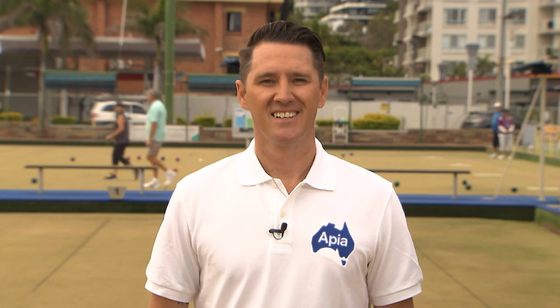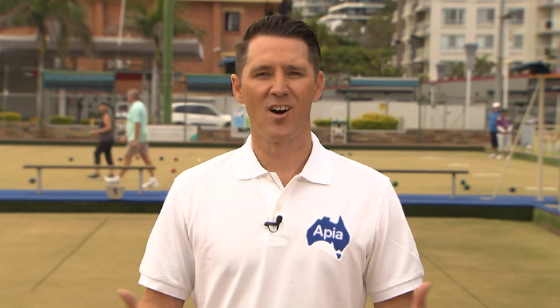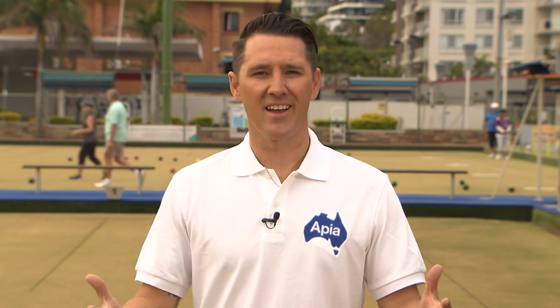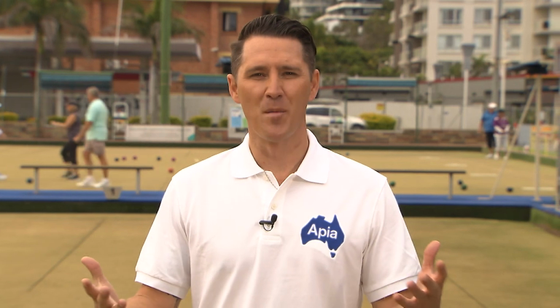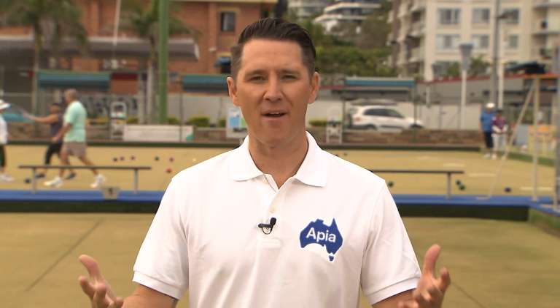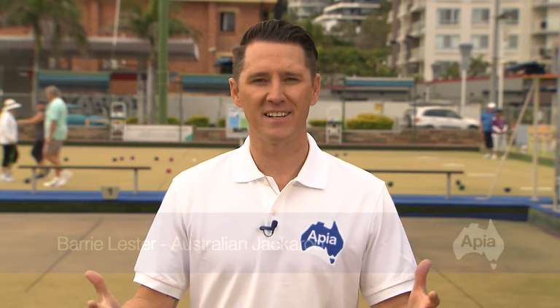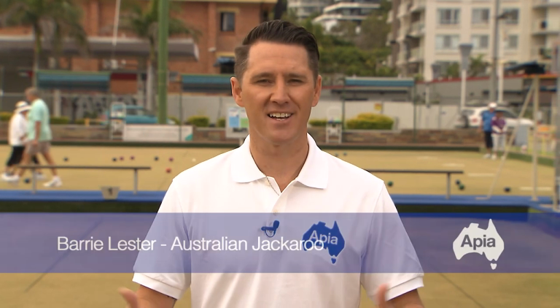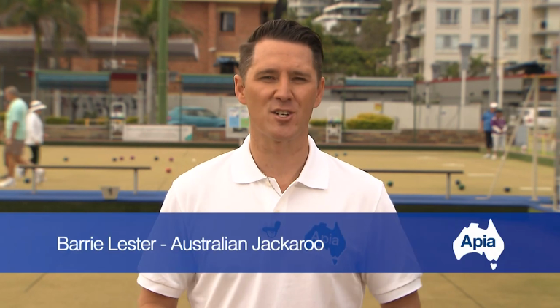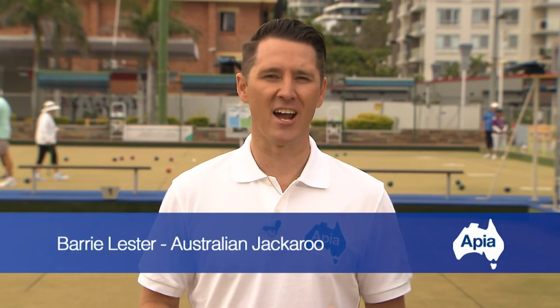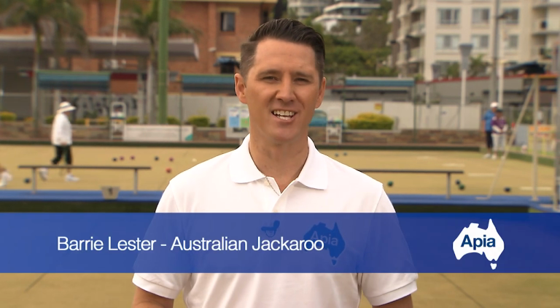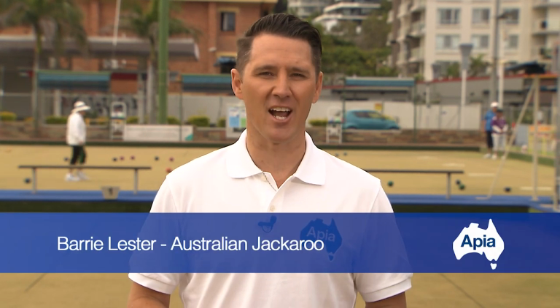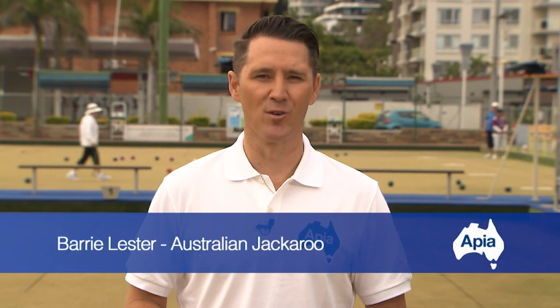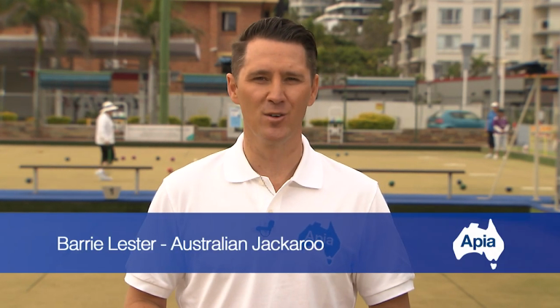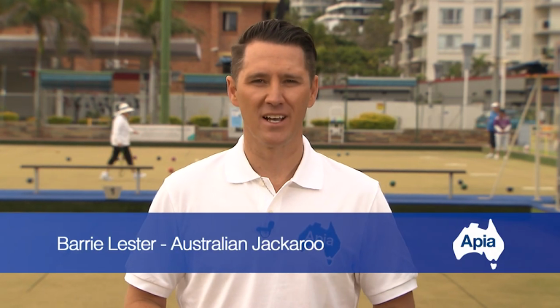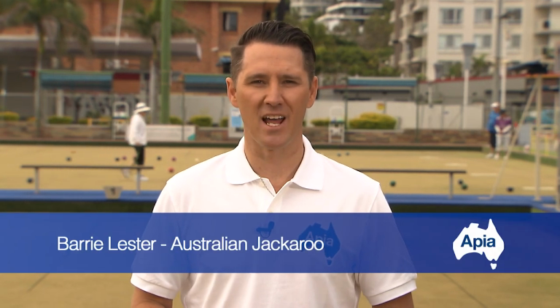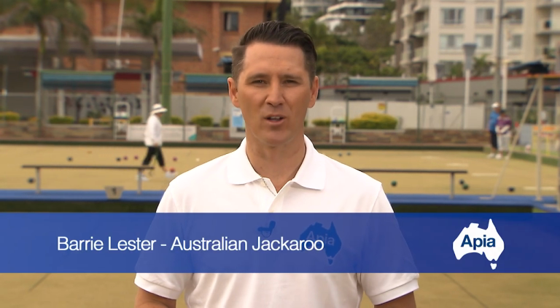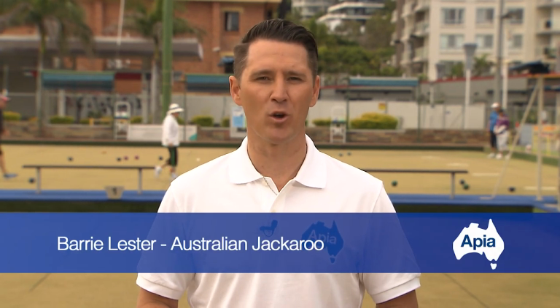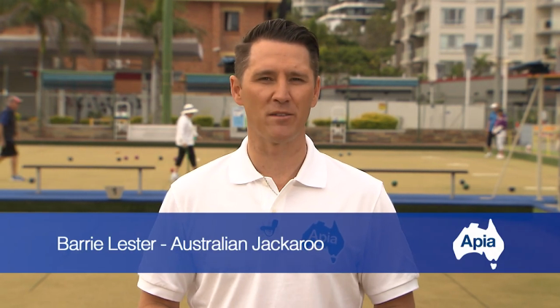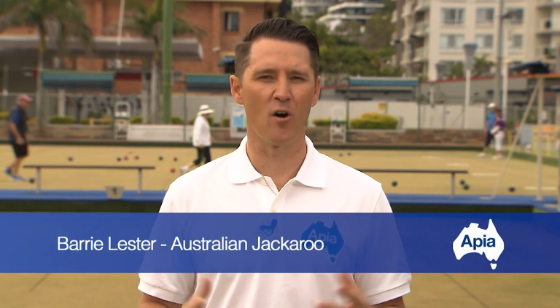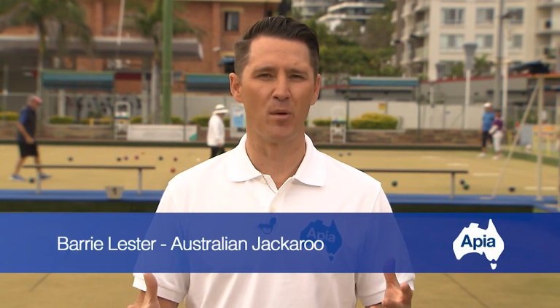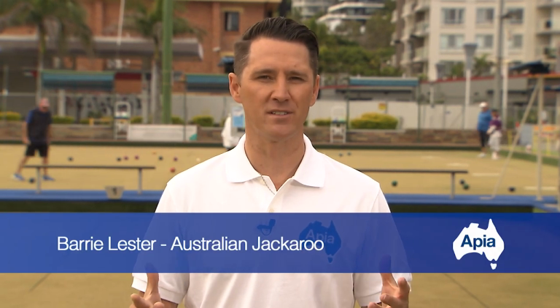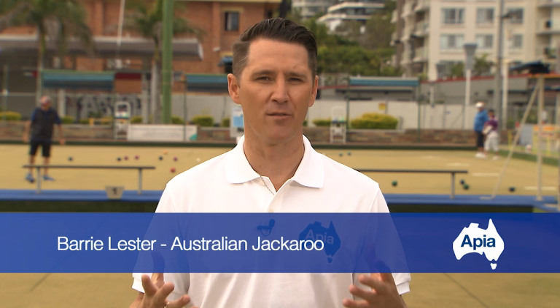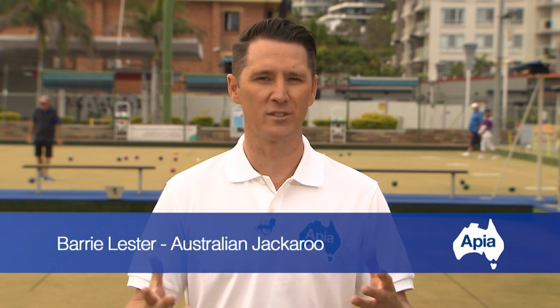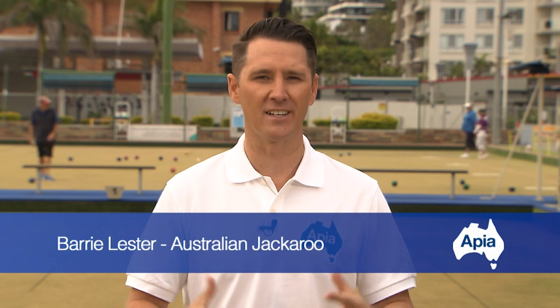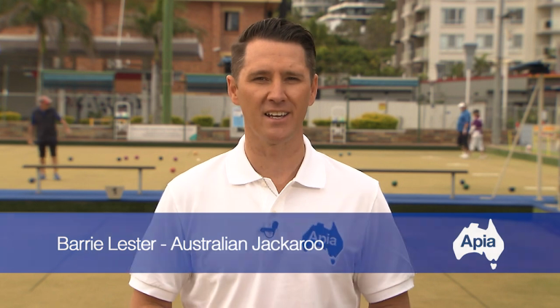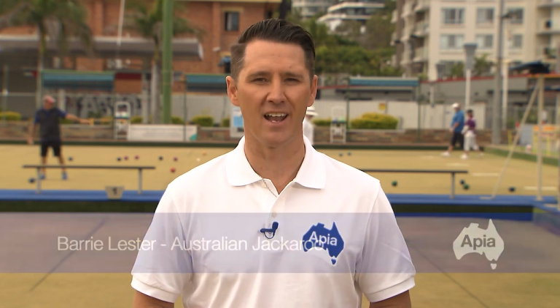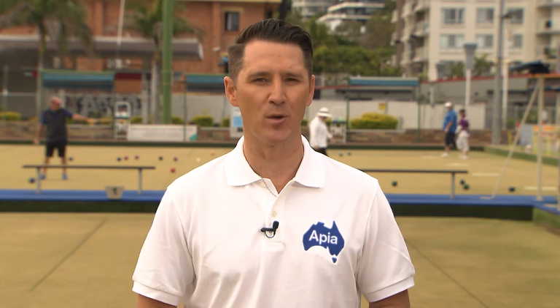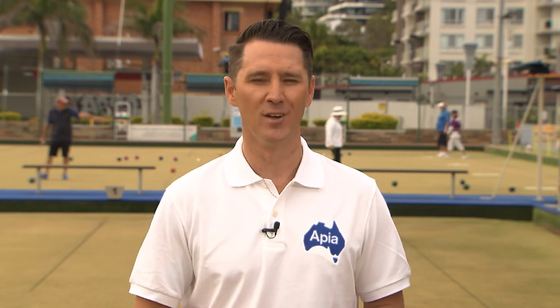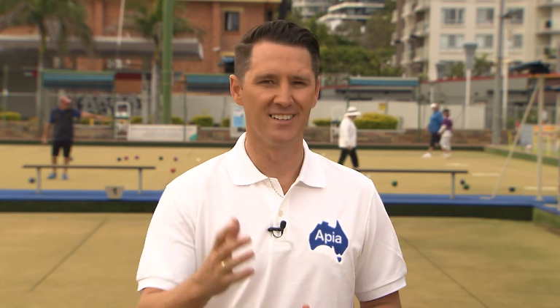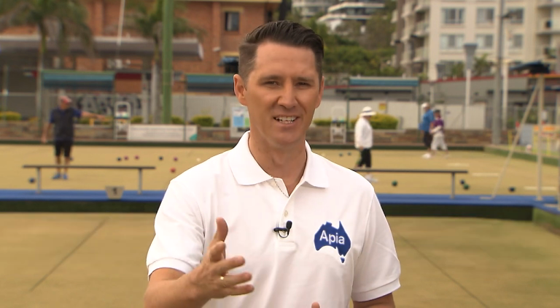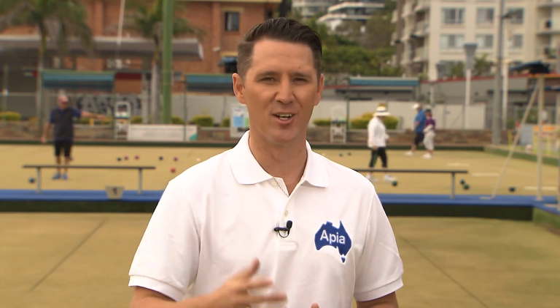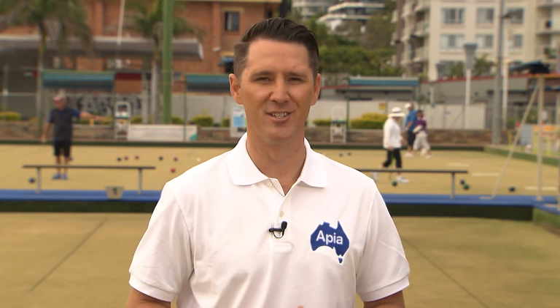Hi, I'm Barry Lester, Australian Jackaroo, and today we're going to talk about the finer points of your technique and help you deliver the goods.